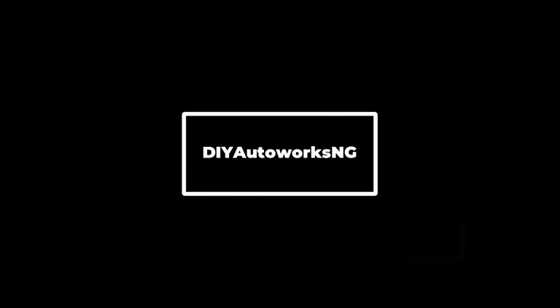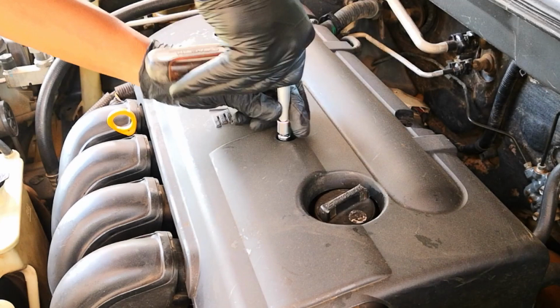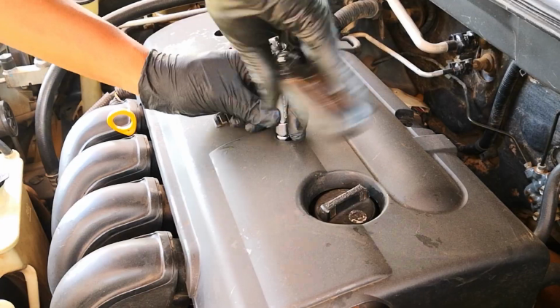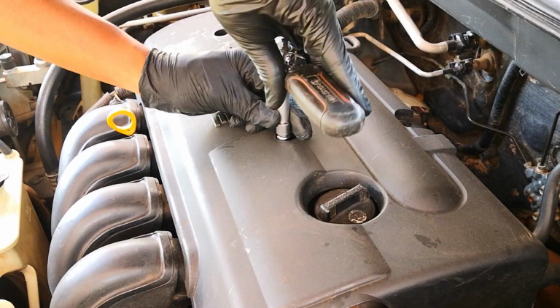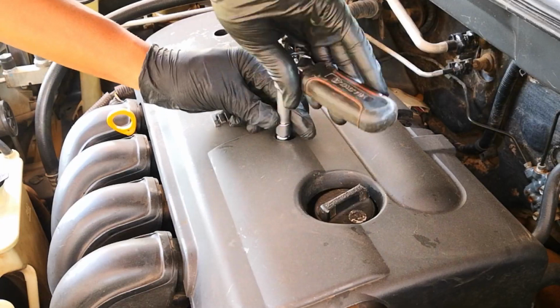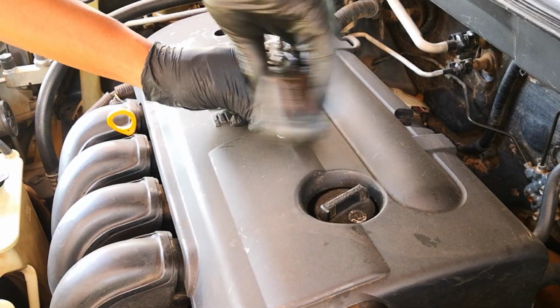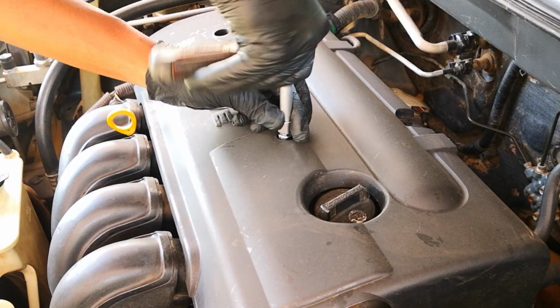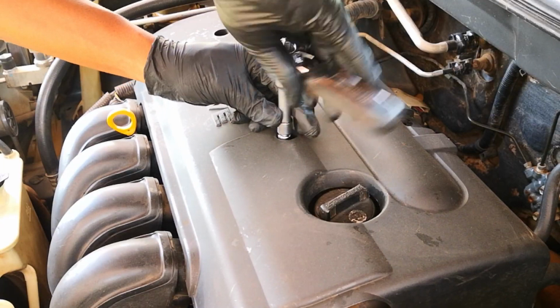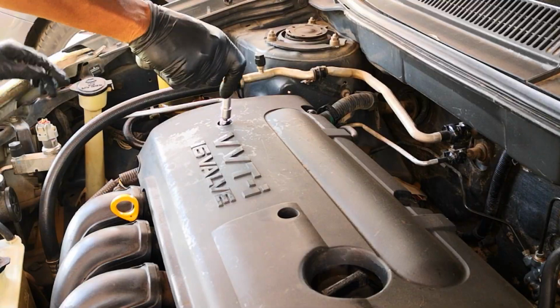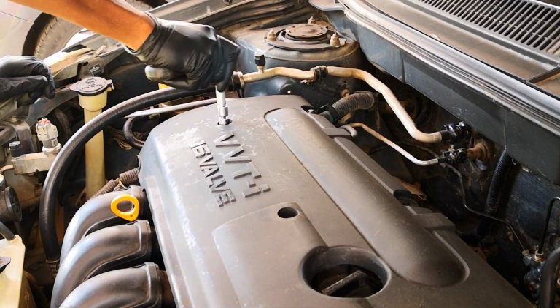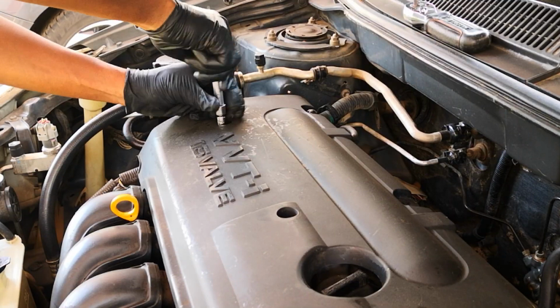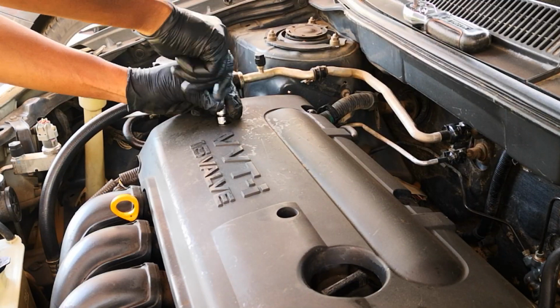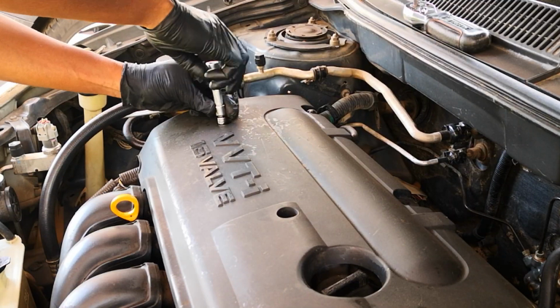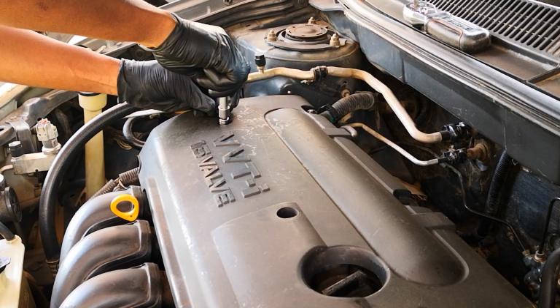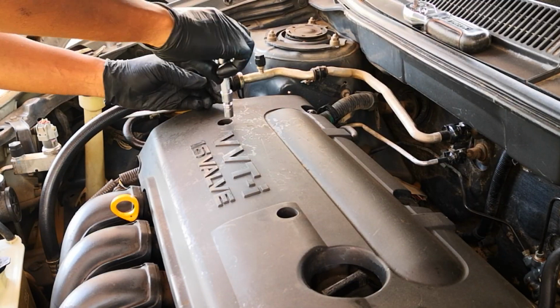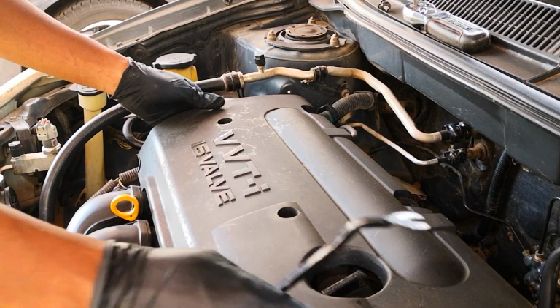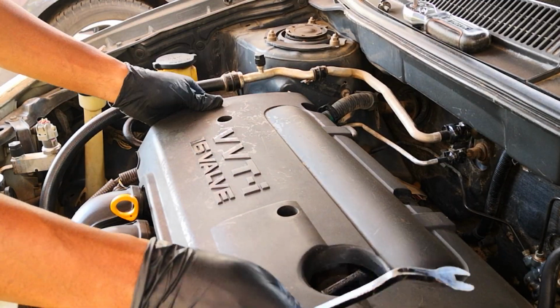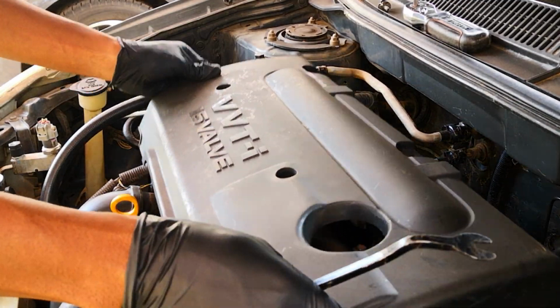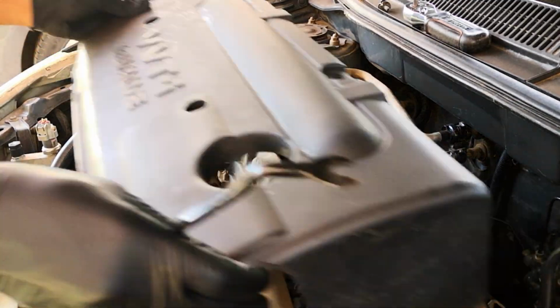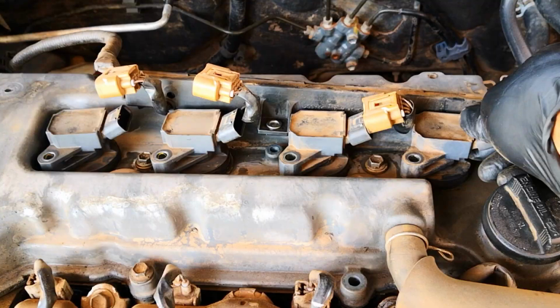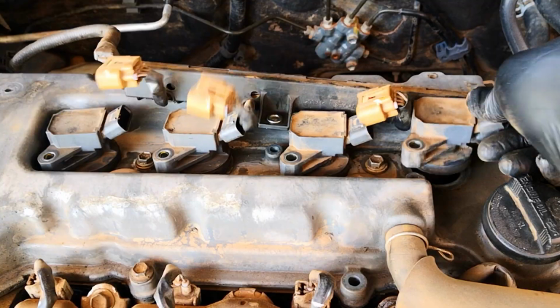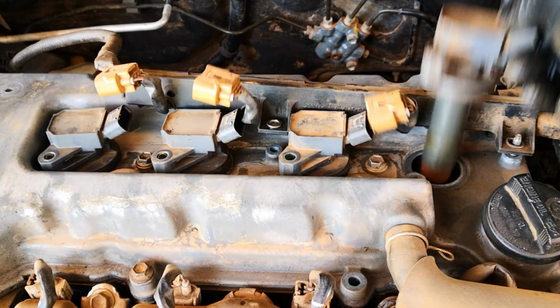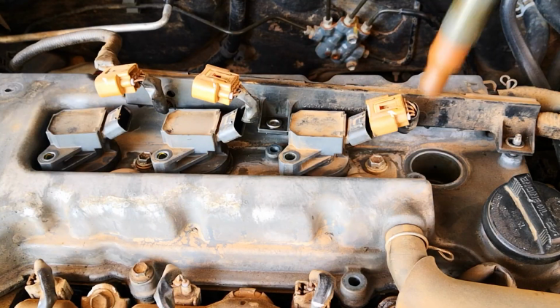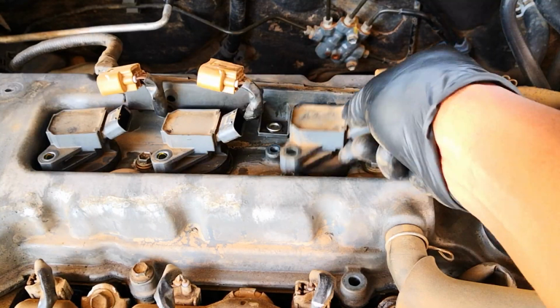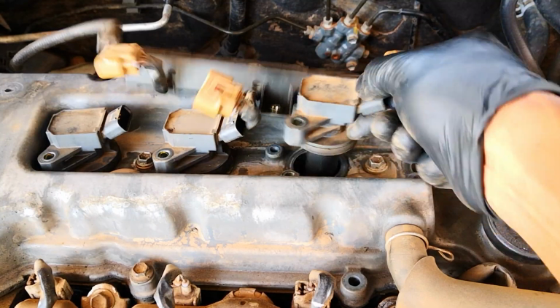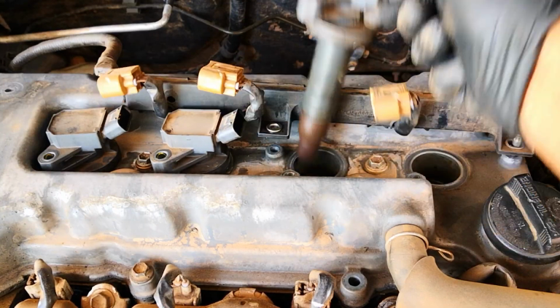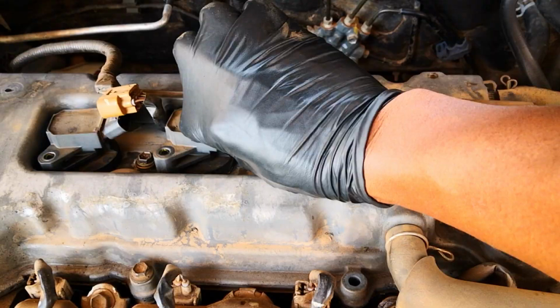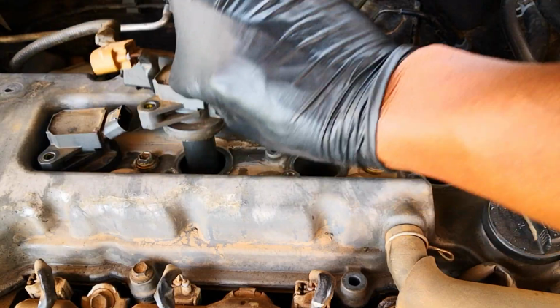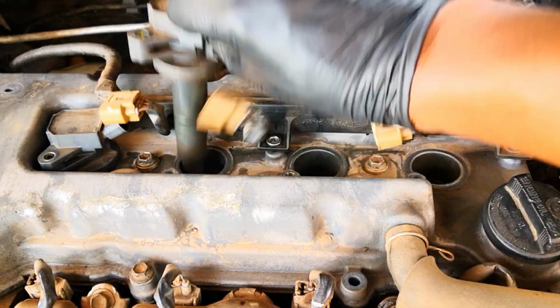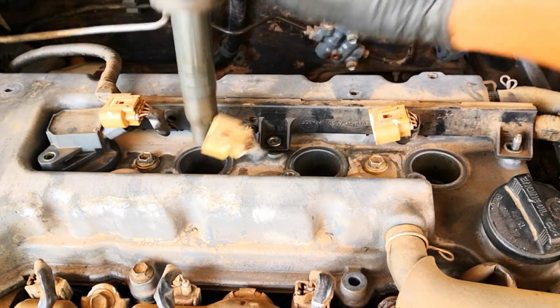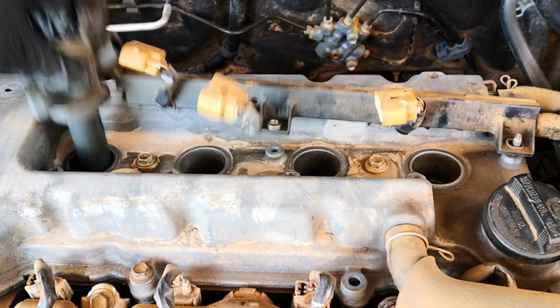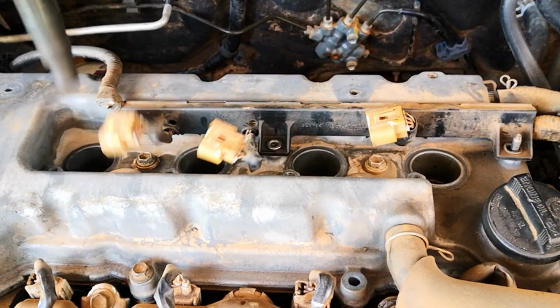Let's start by taking off the engine cover, ignition coils, and spark plugs from all four cylinders.